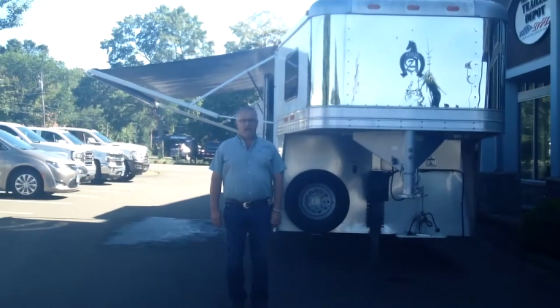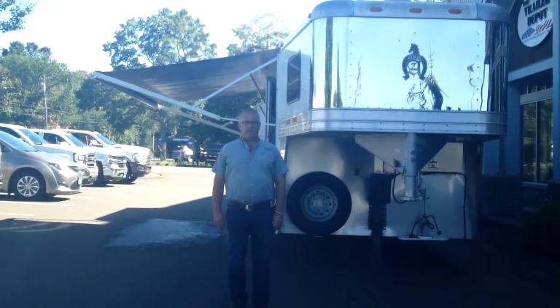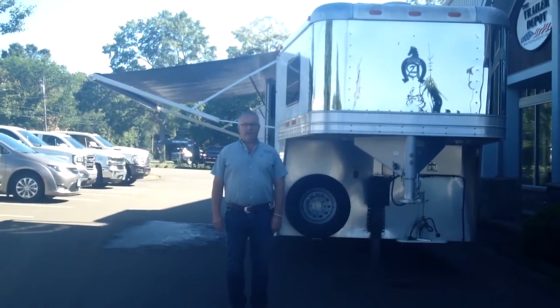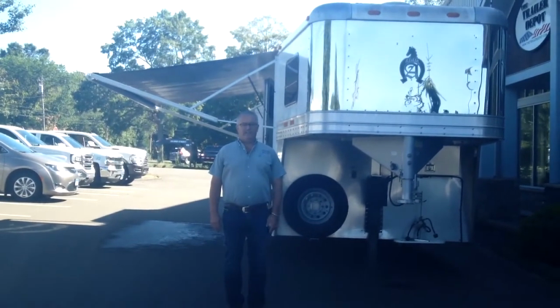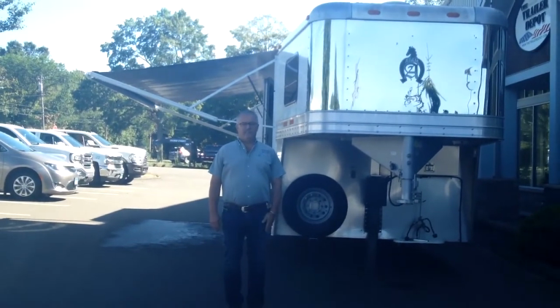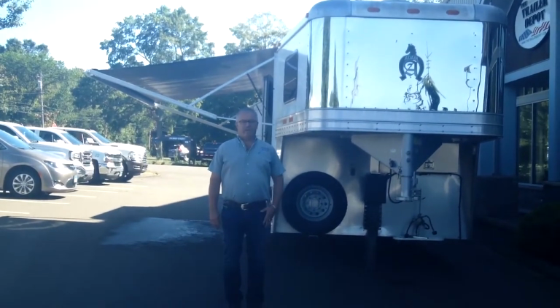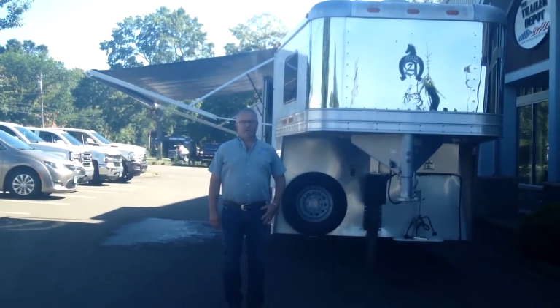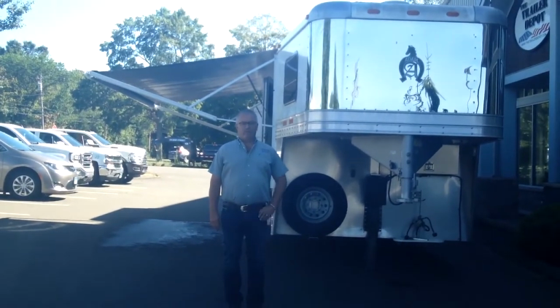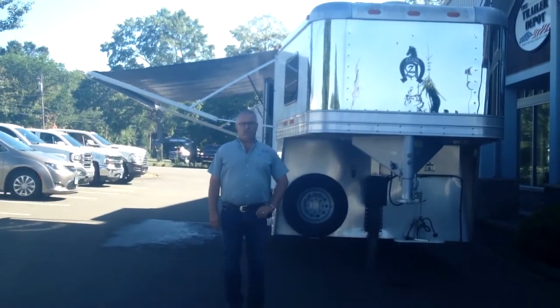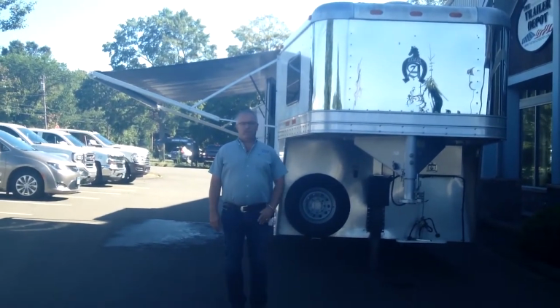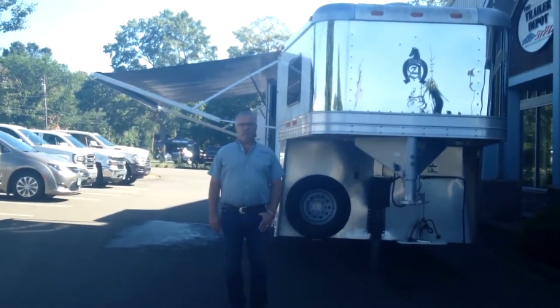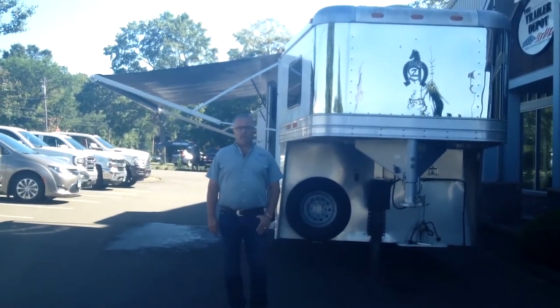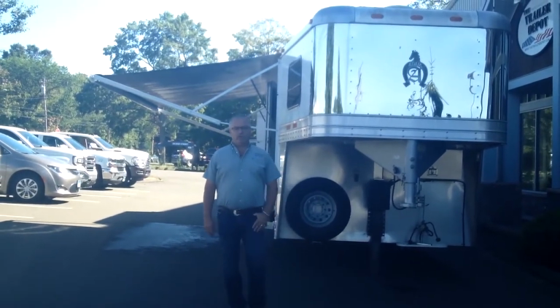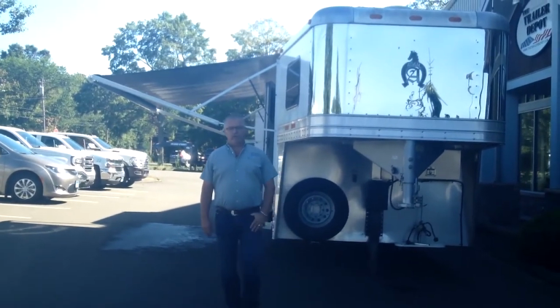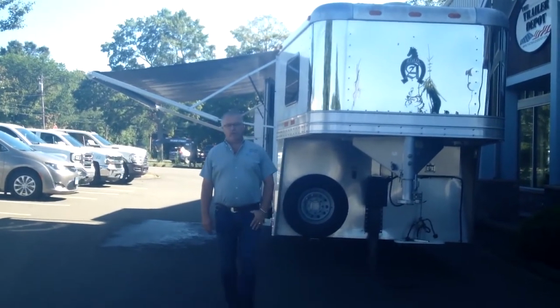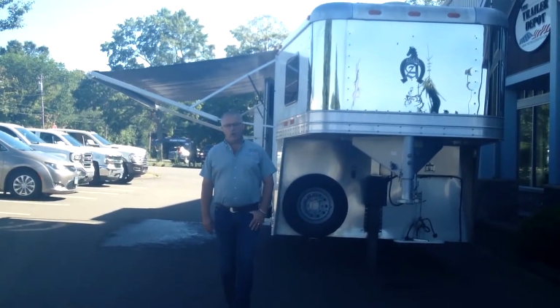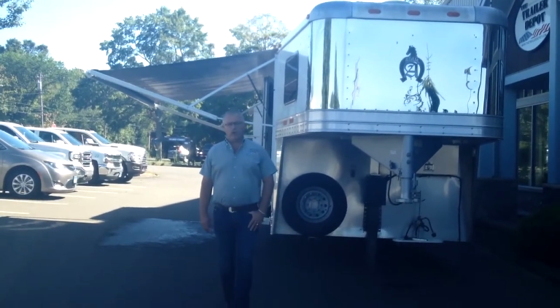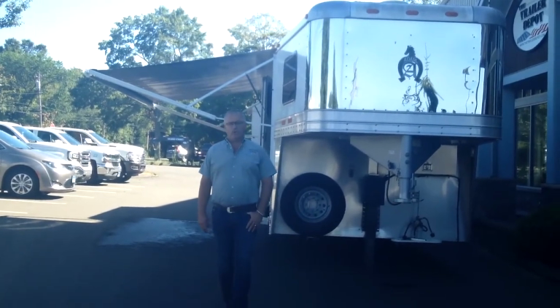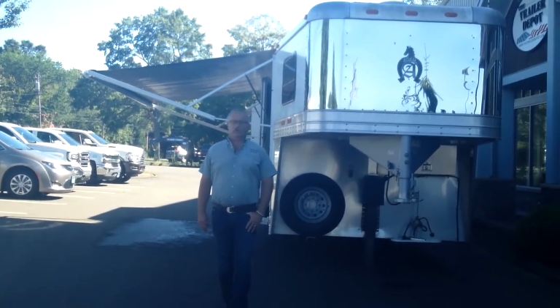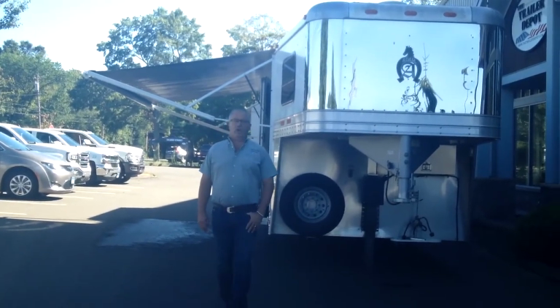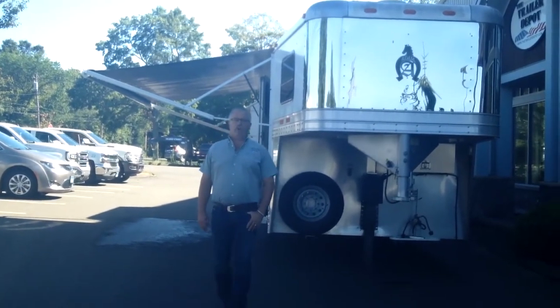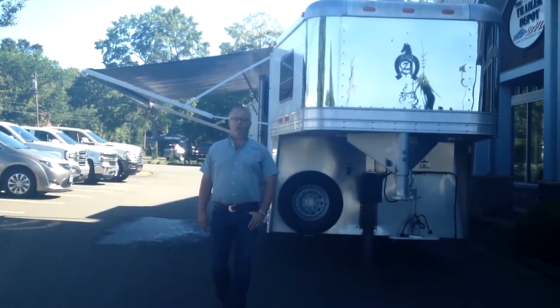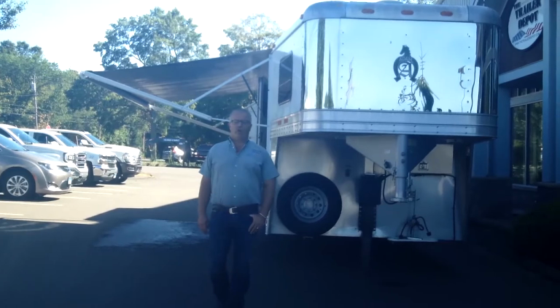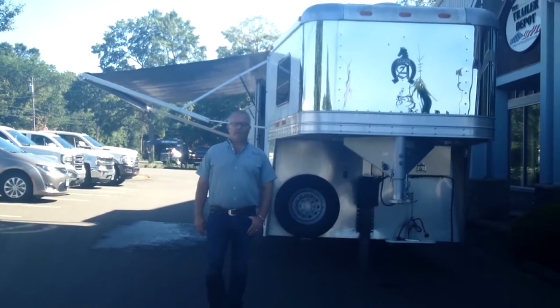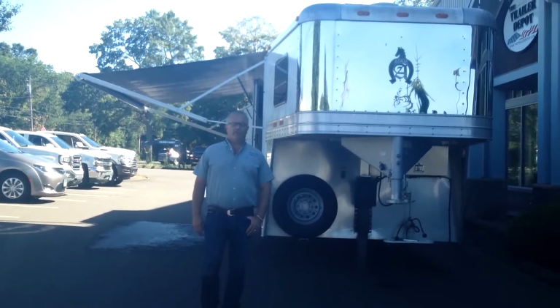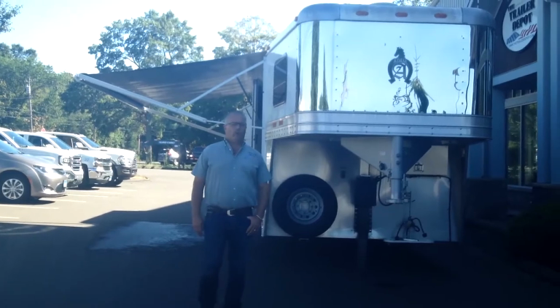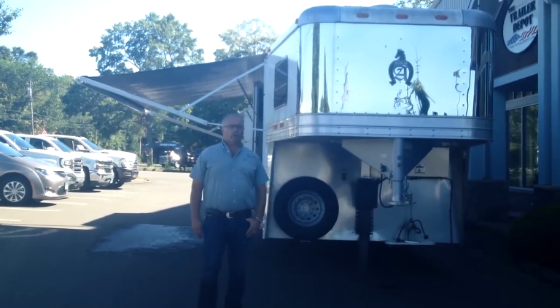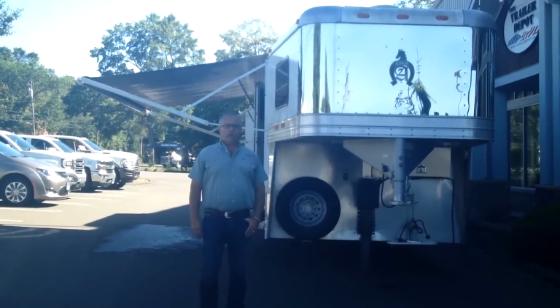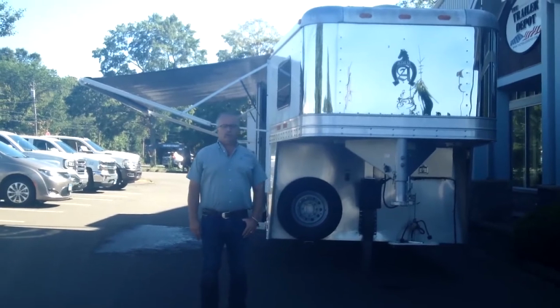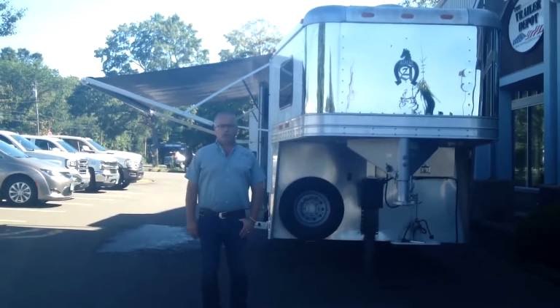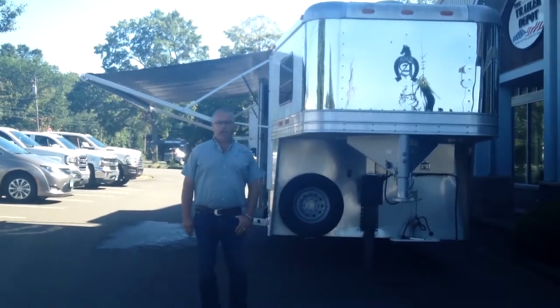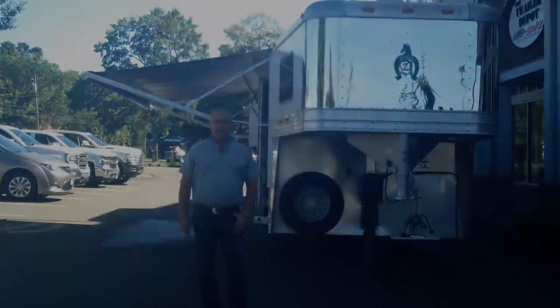Hi everybody, this is Mike here from the Trailer Depot. Today we're doing a video on a used four-horse living quarter trailer we just took in.